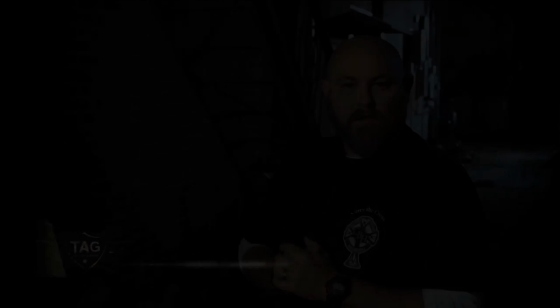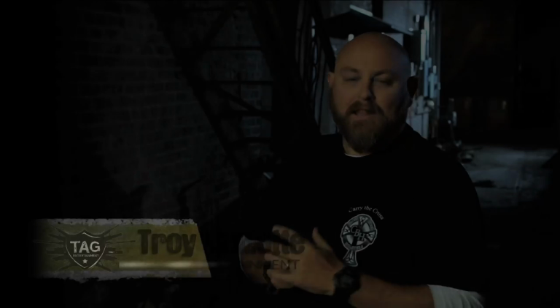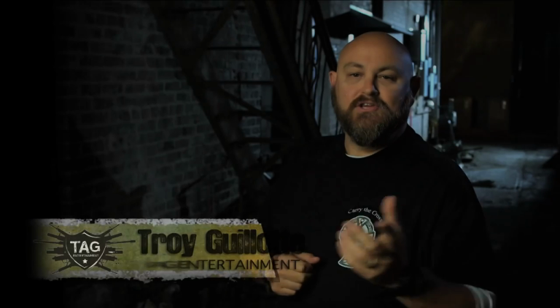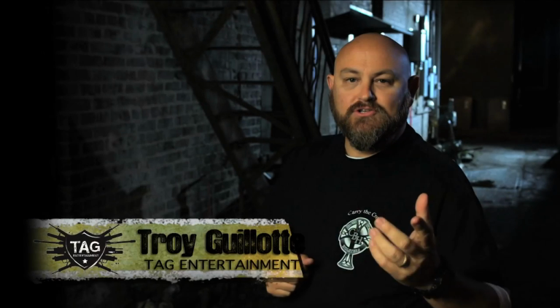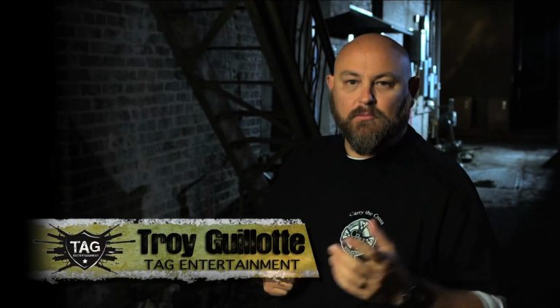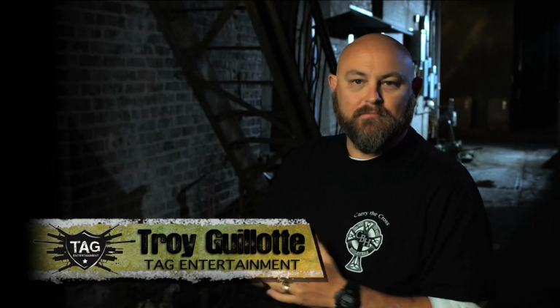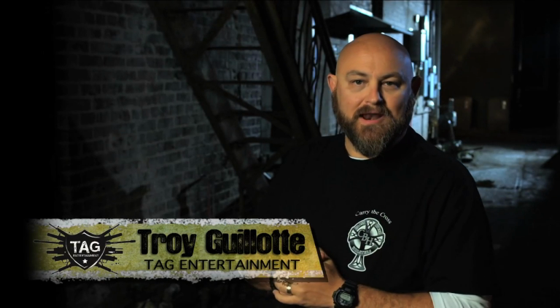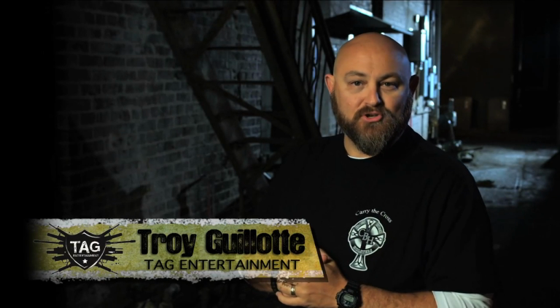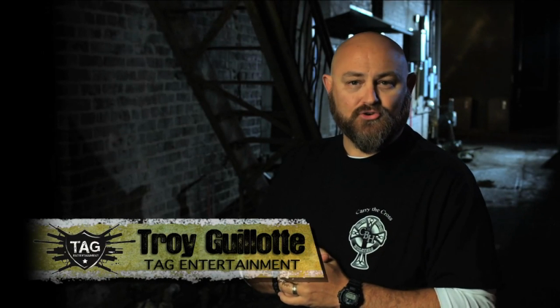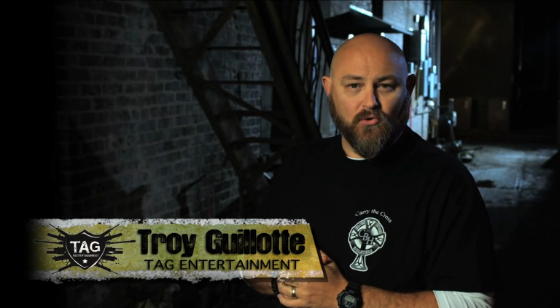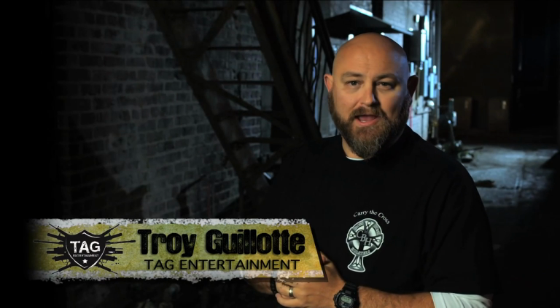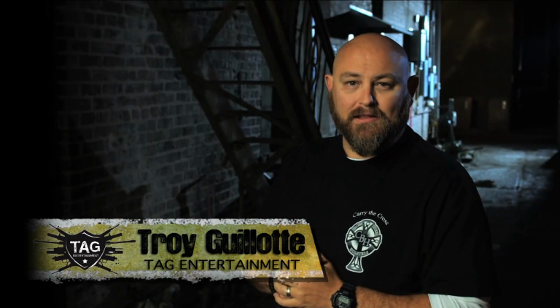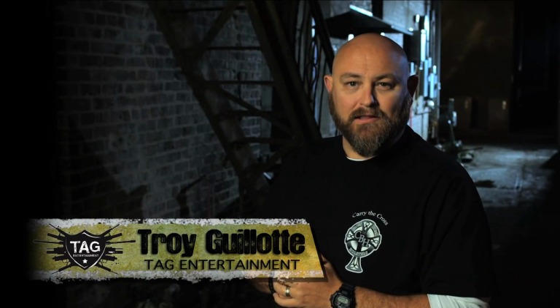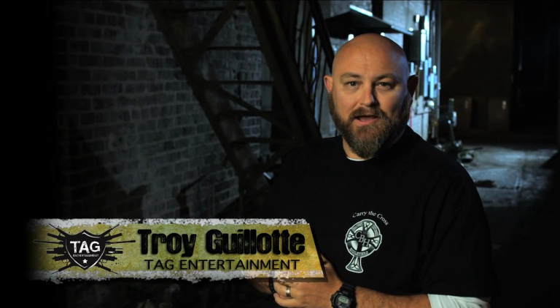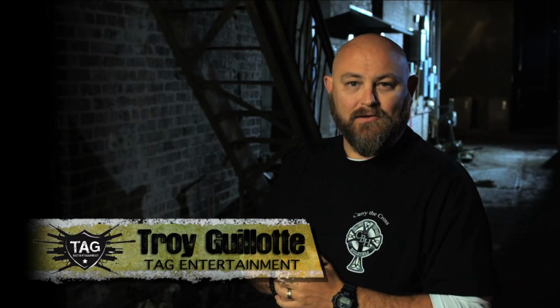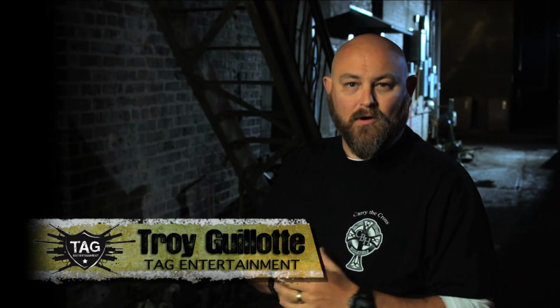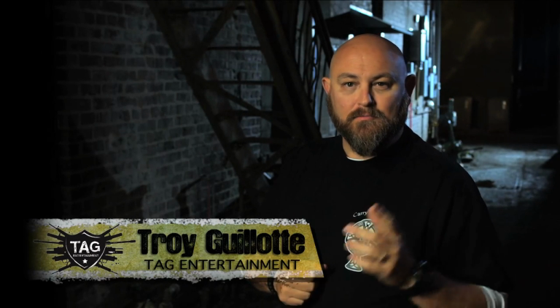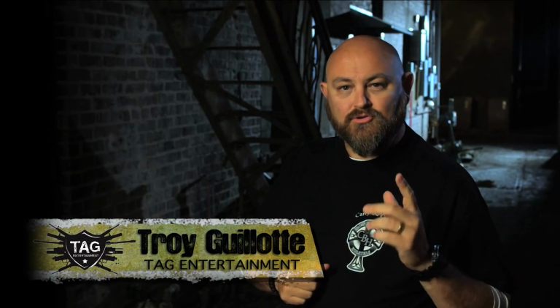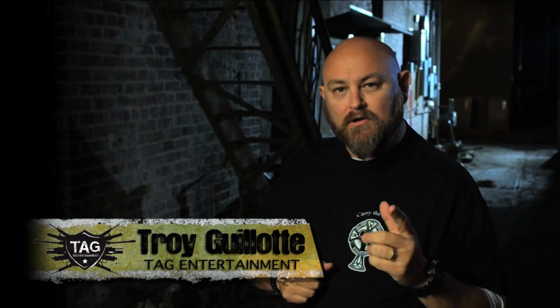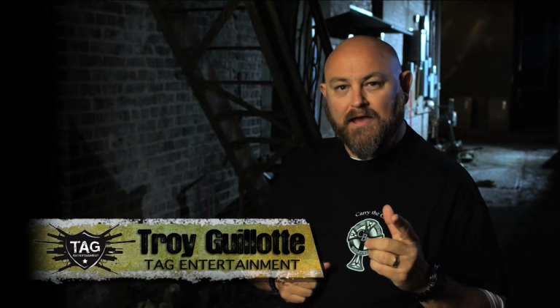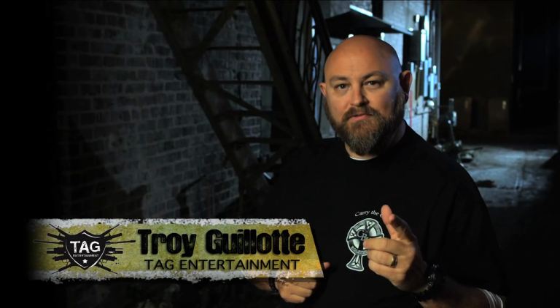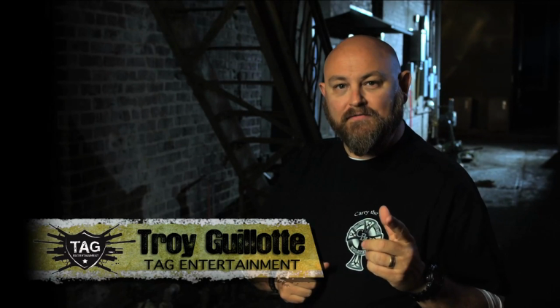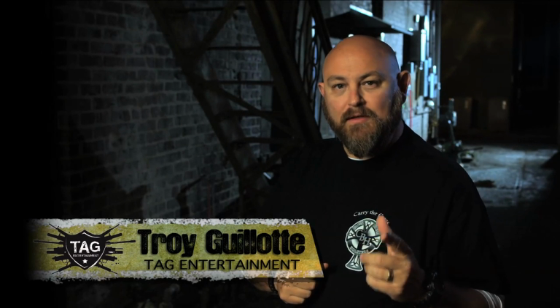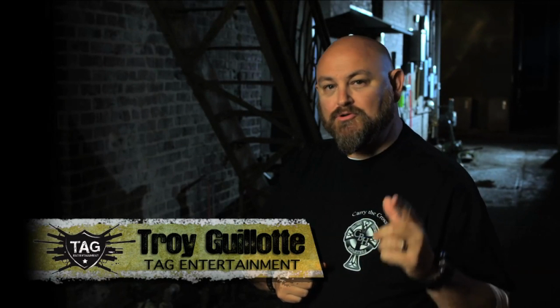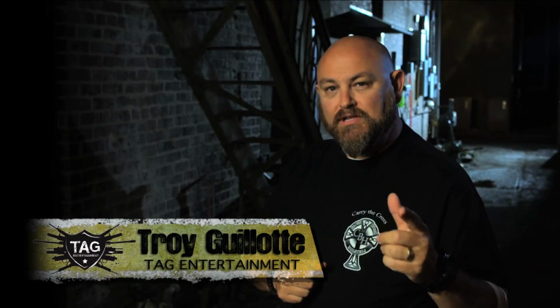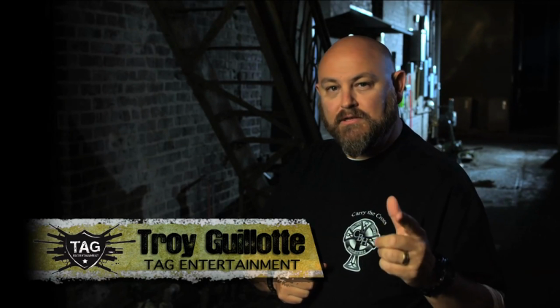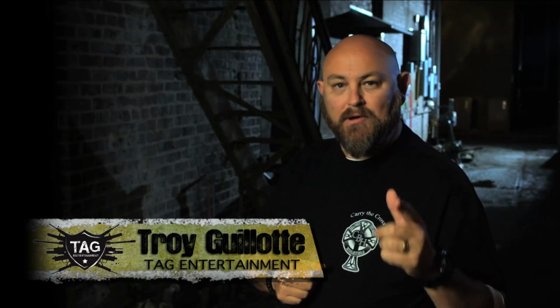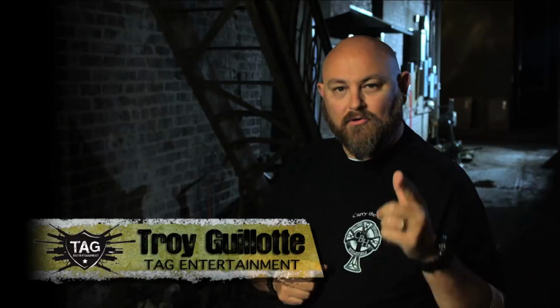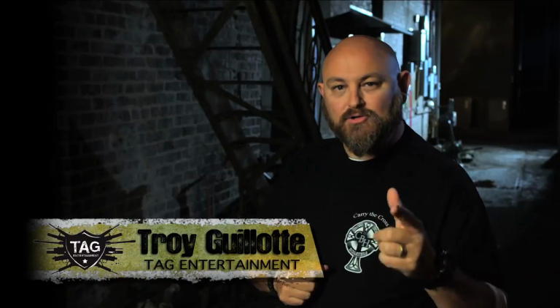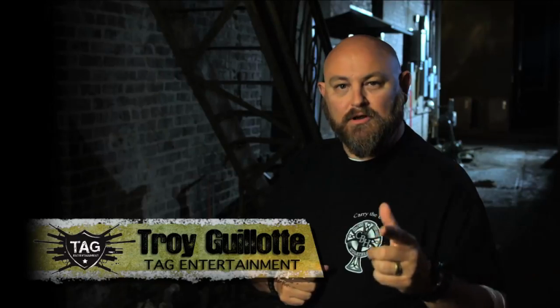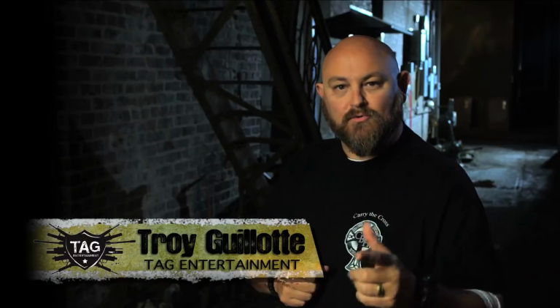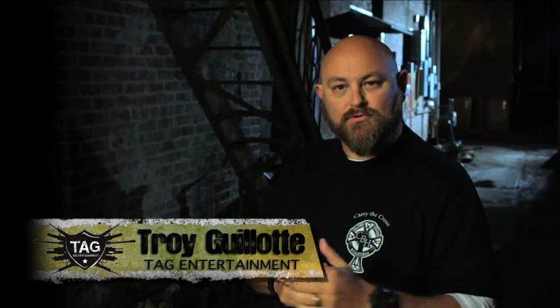Hi ladies and gentlemen, my name is Troy Allen Gallant. Welcome to Trigger Time TV presented by Crossbreed Holsters.